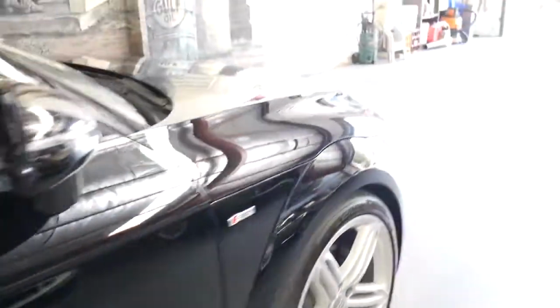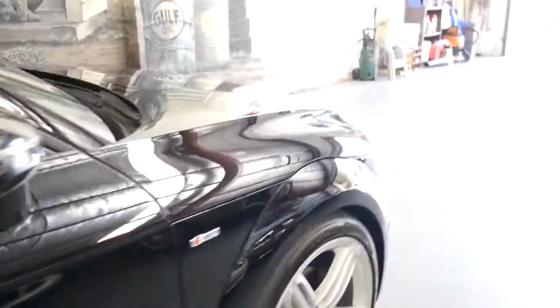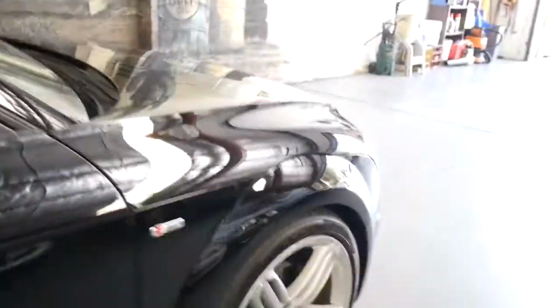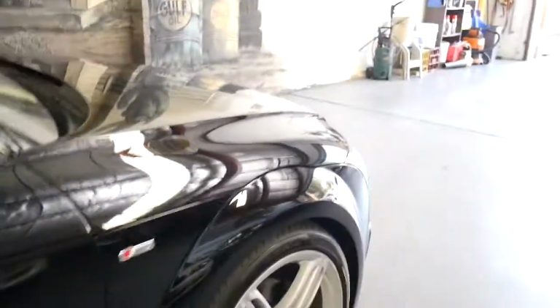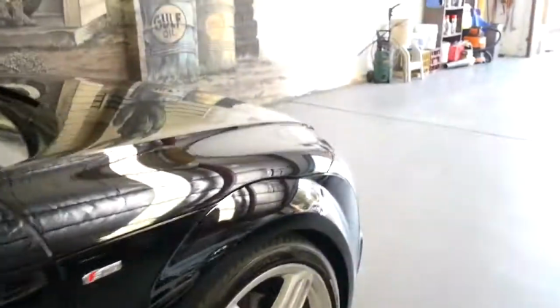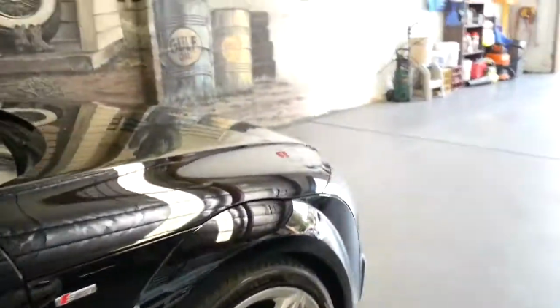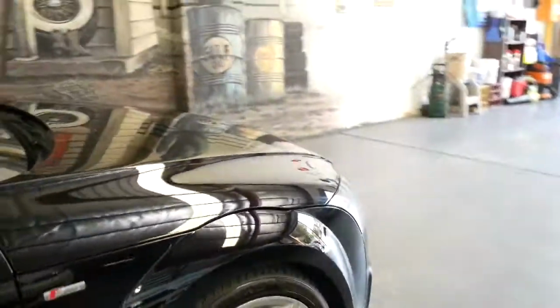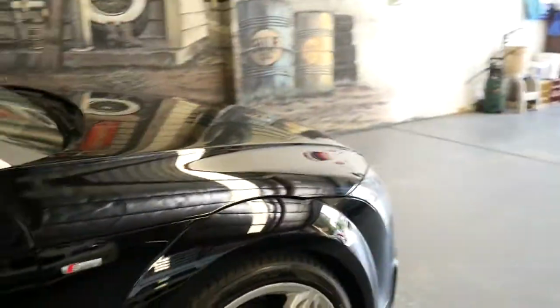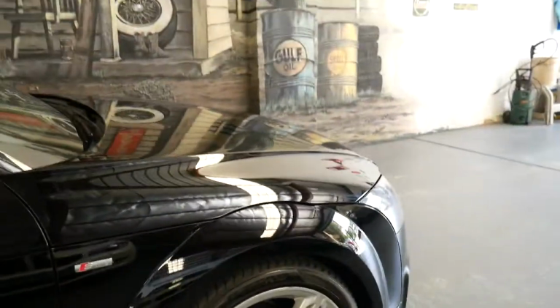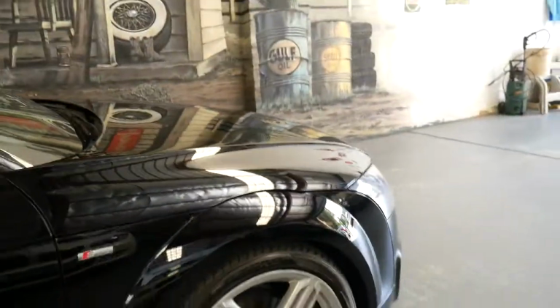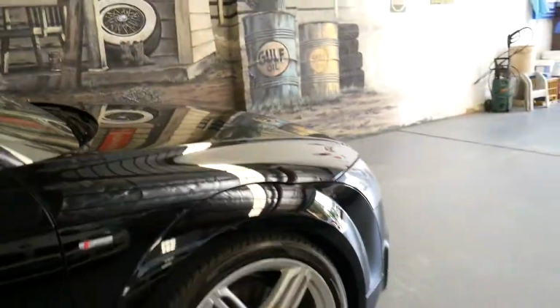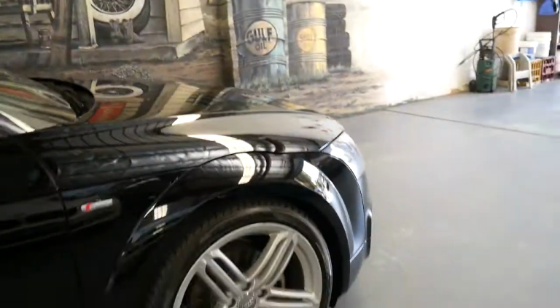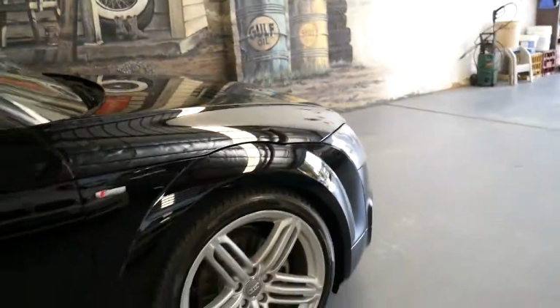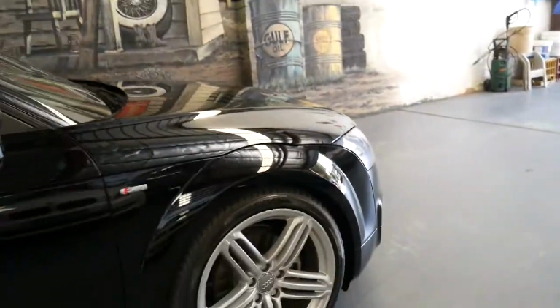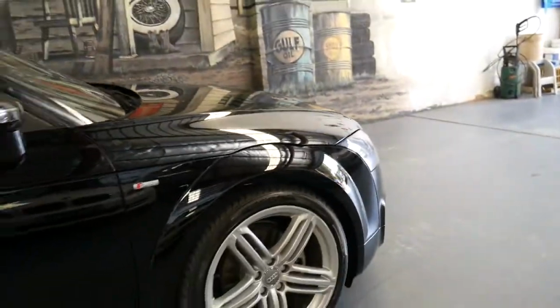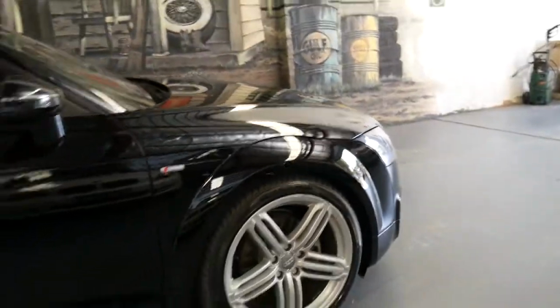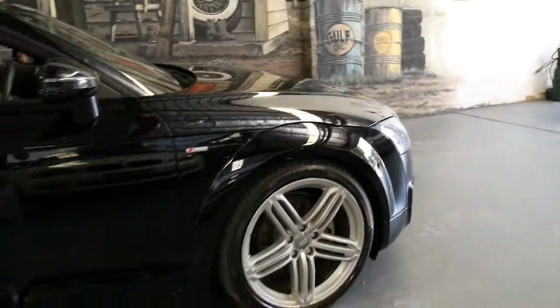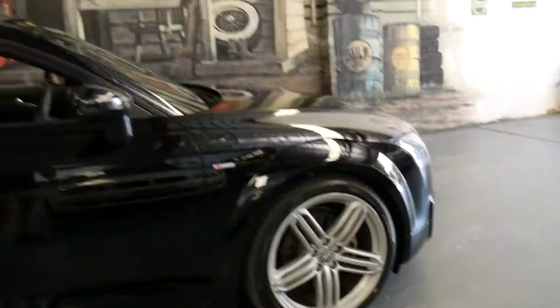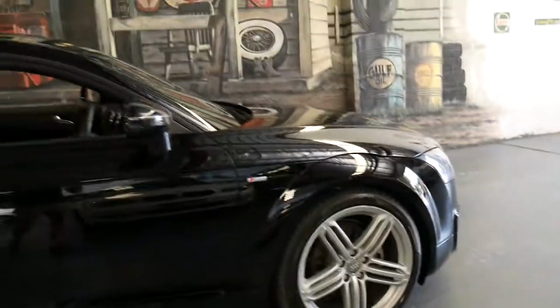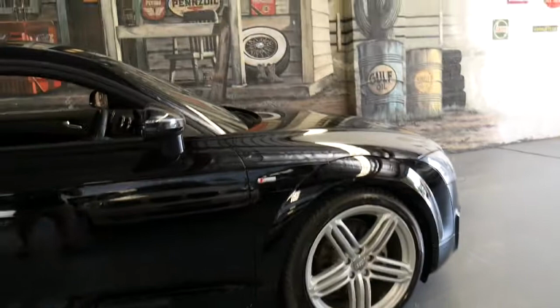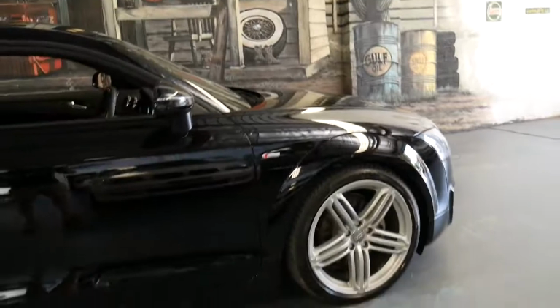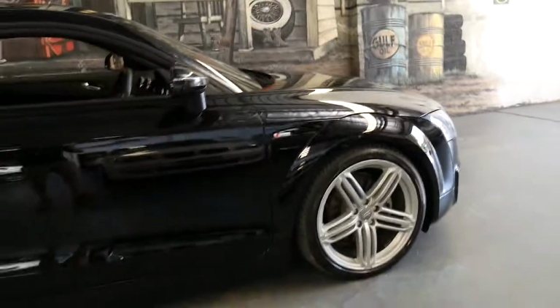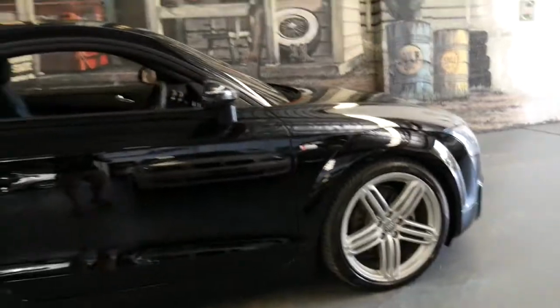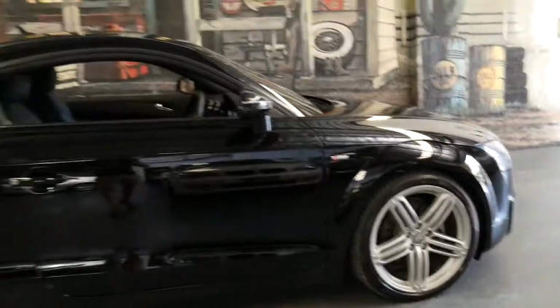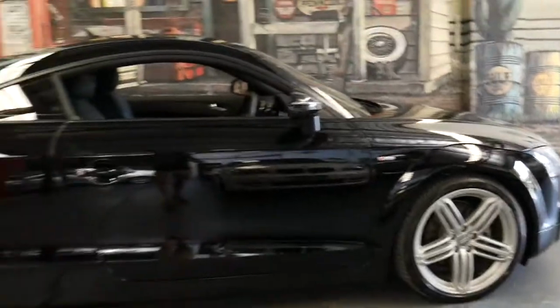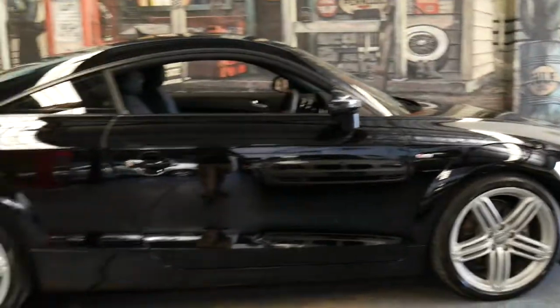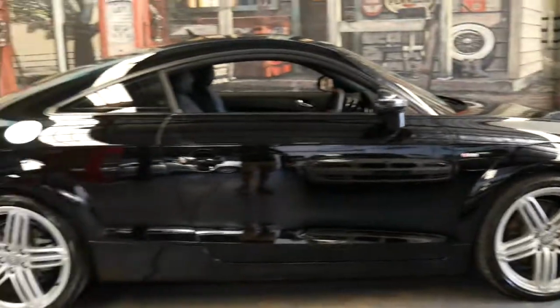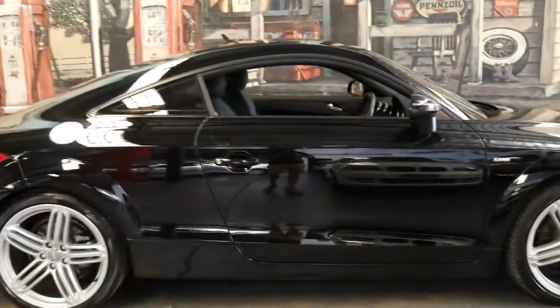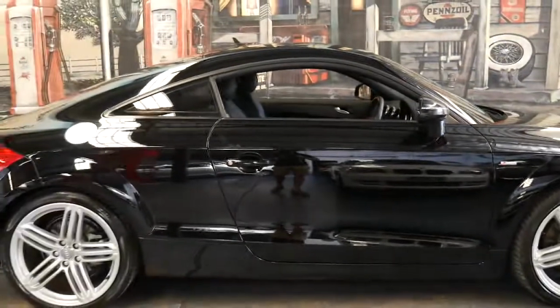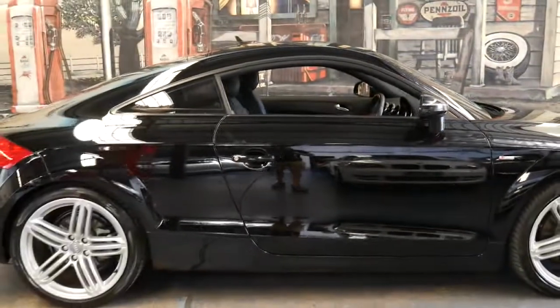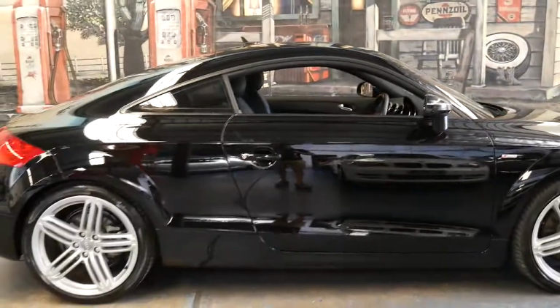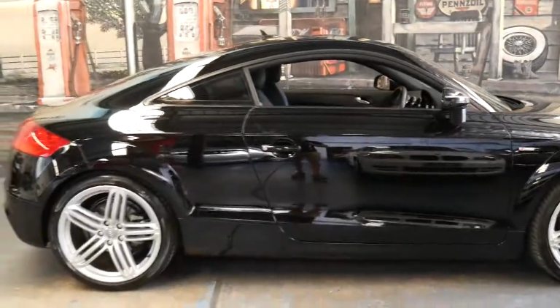S-Line, Black, TT, Coupe, Quattro. Not much more to say other than please come and have a look.